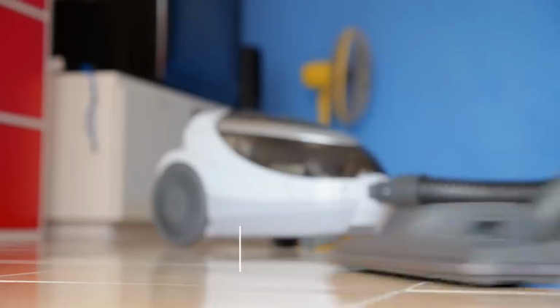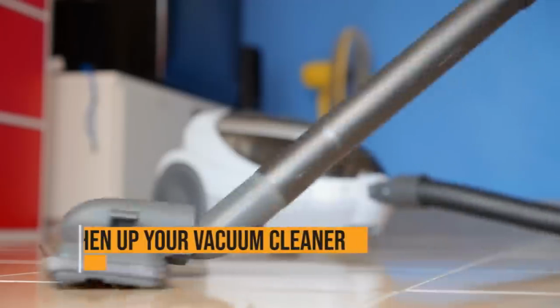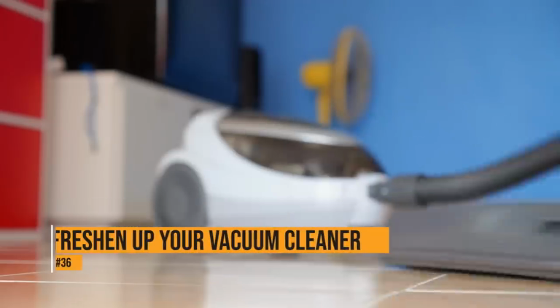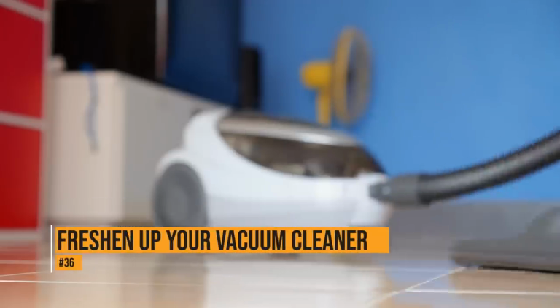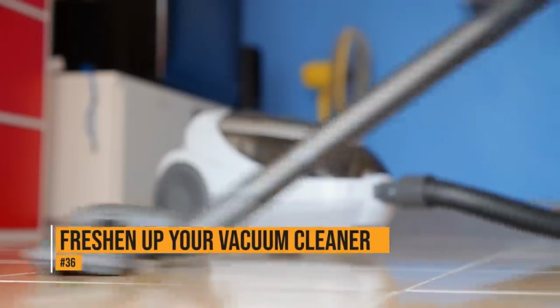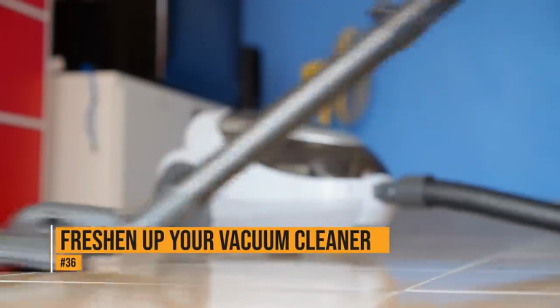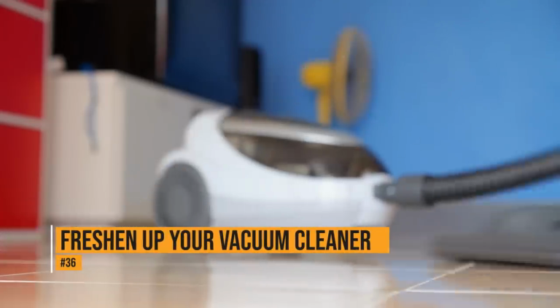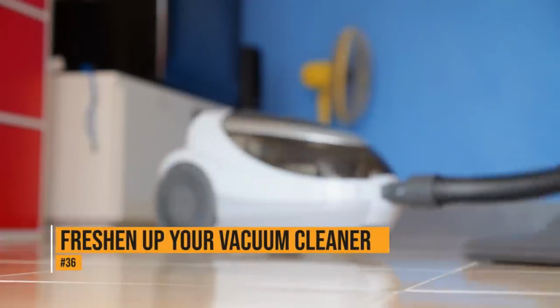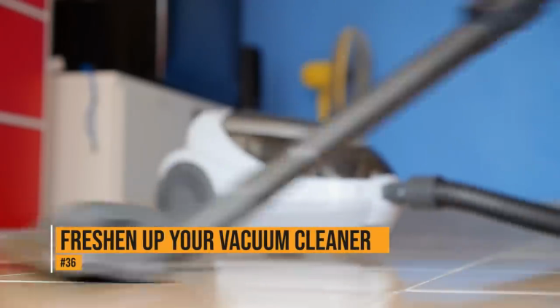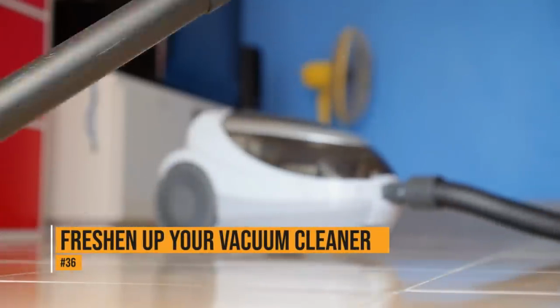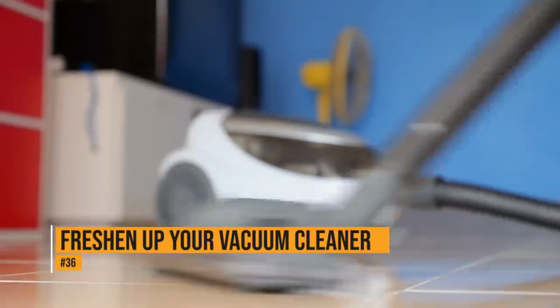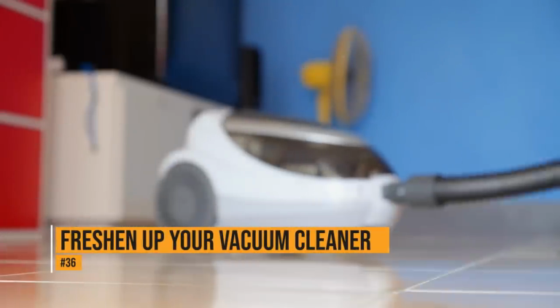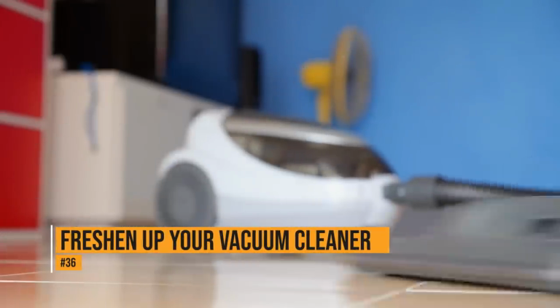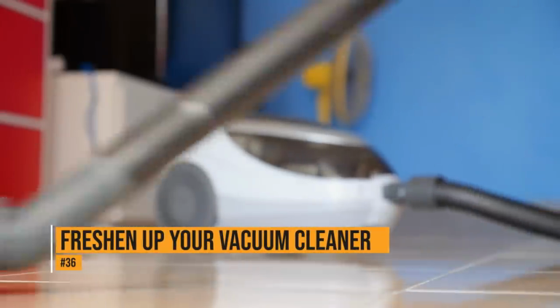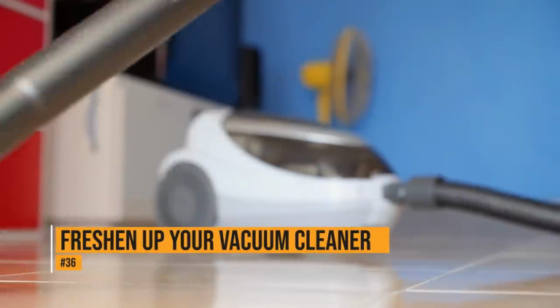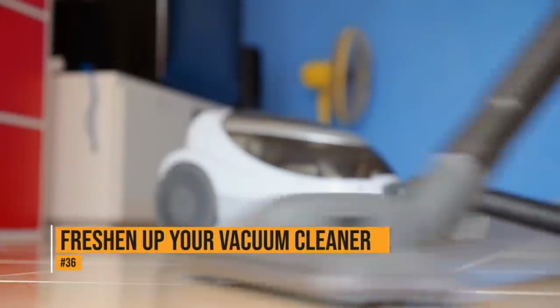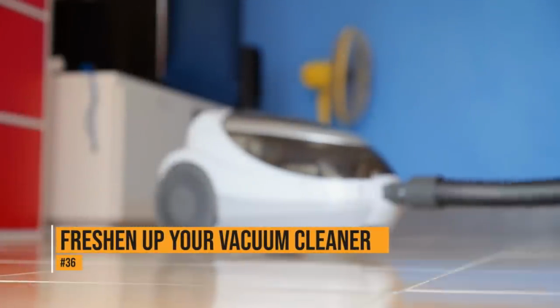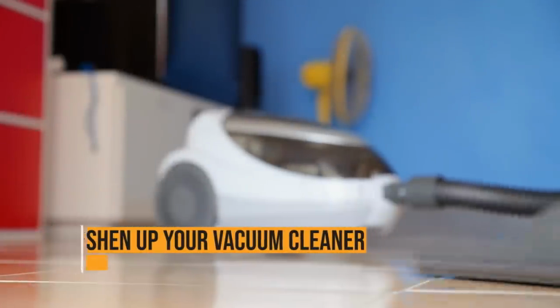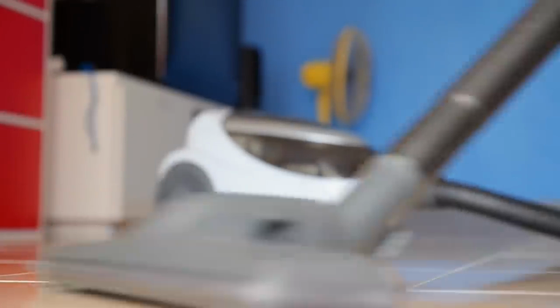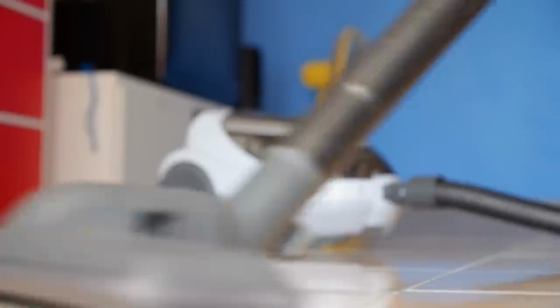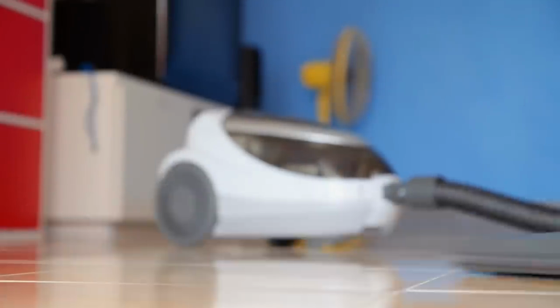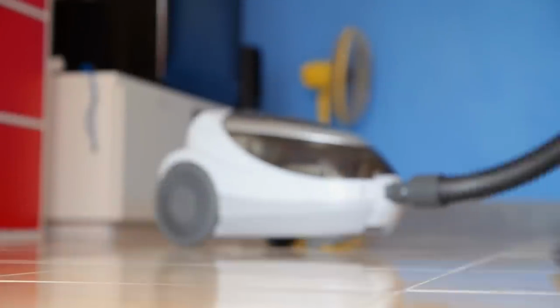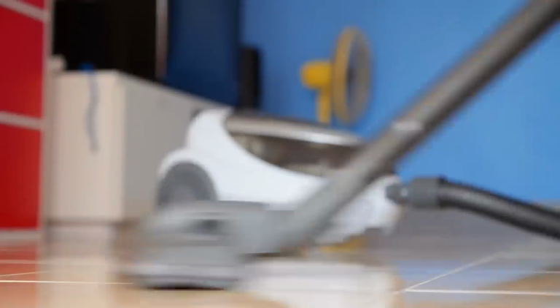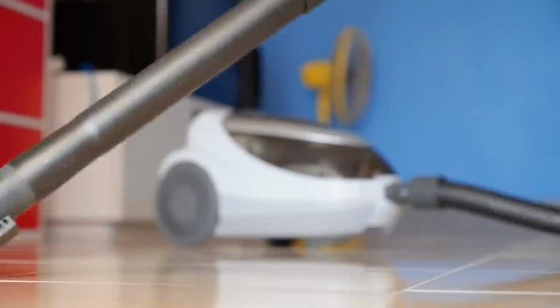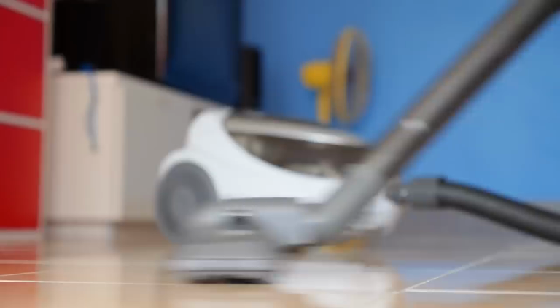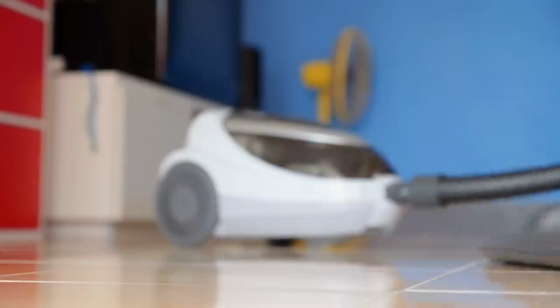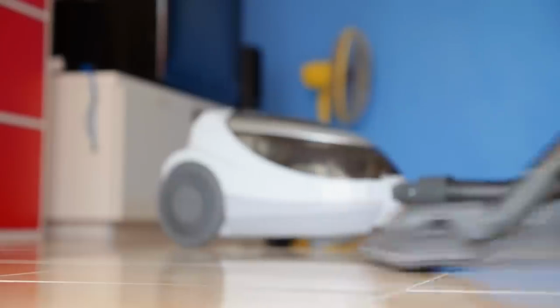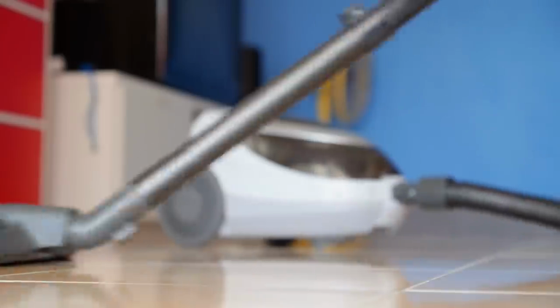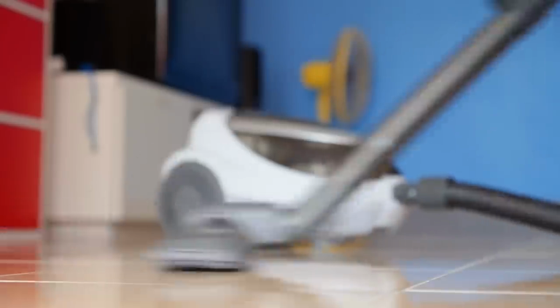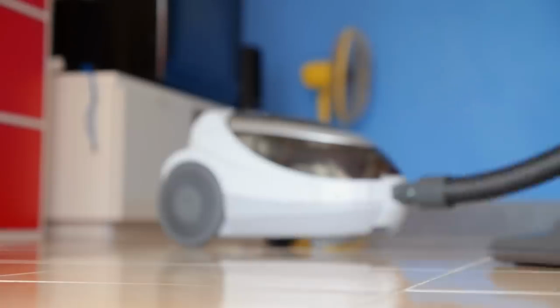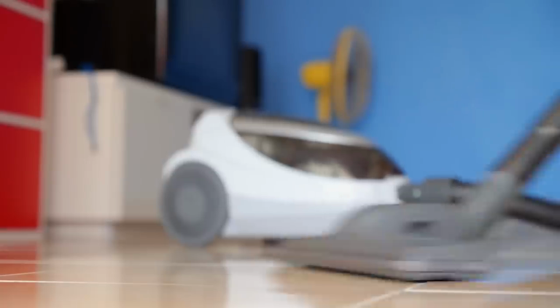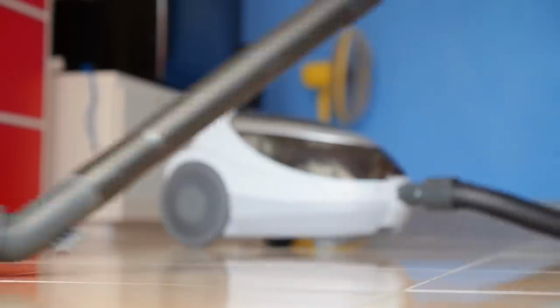If your vacuum cleaner smells musty, put a dryer sheet into the bag or canister. When you vacuum, you'll be able to enjoy the fresh scent of the dryer sheet.